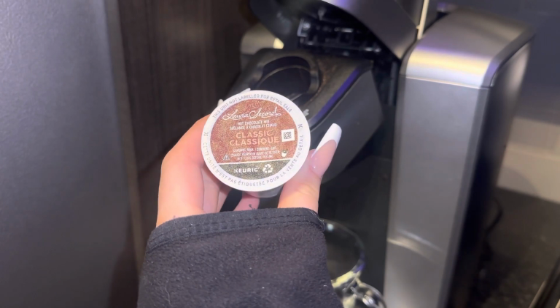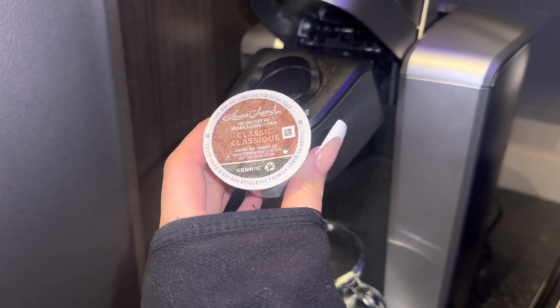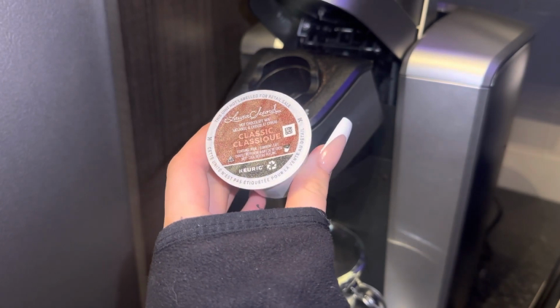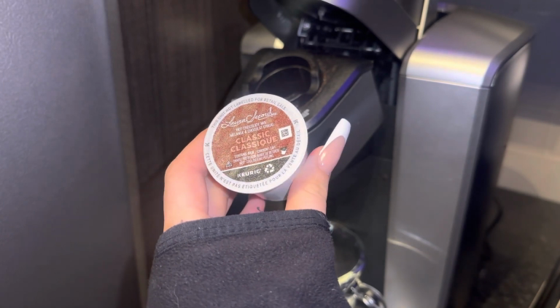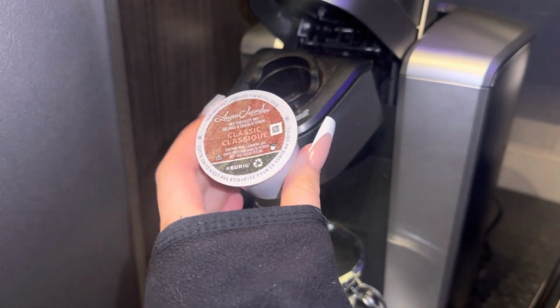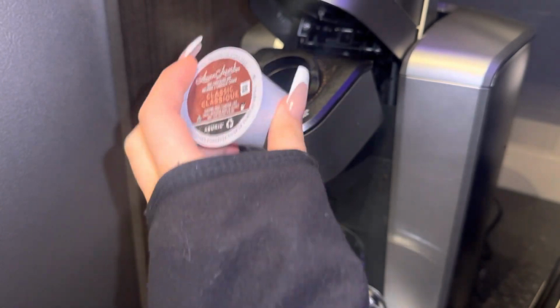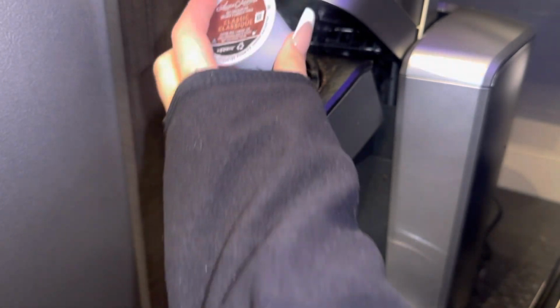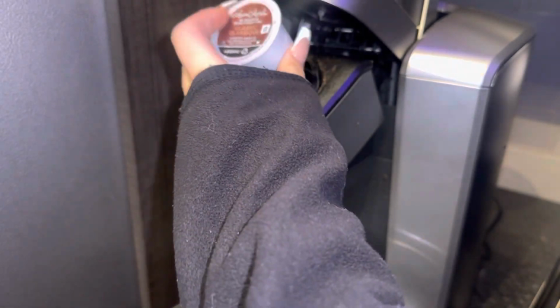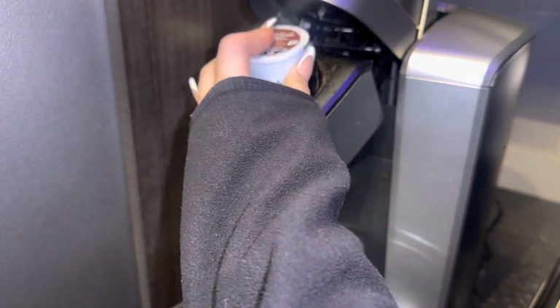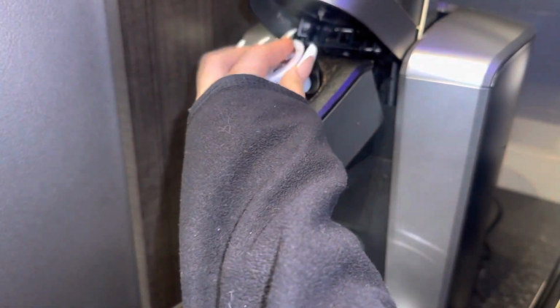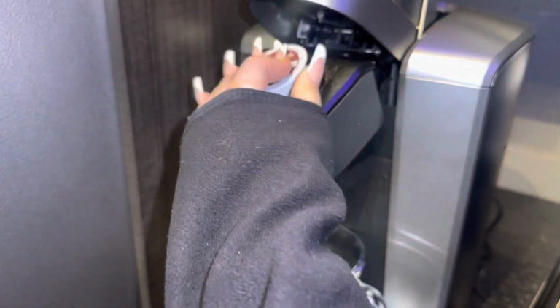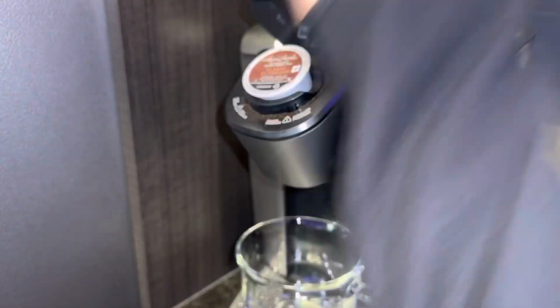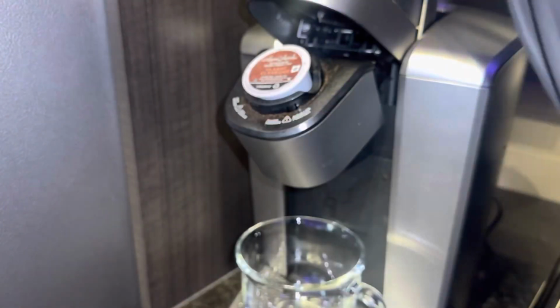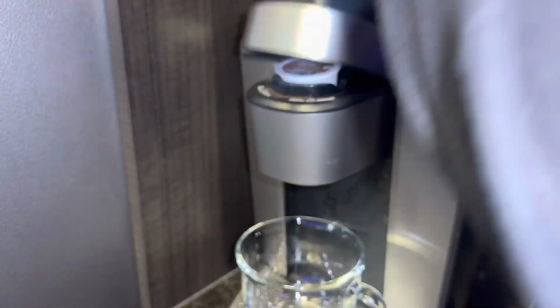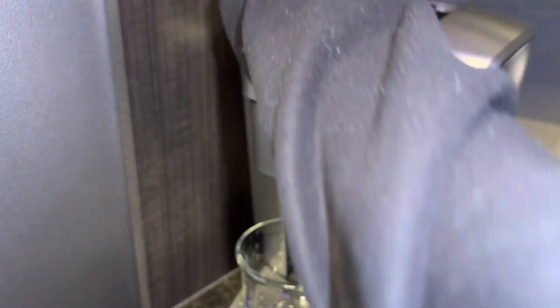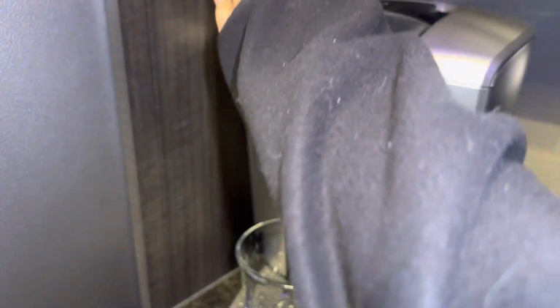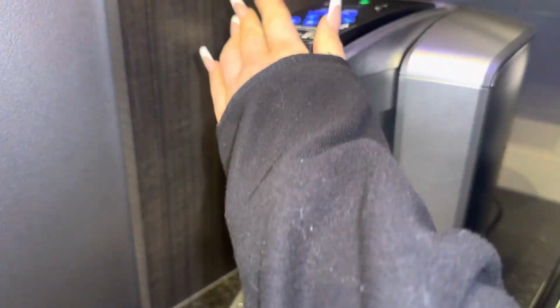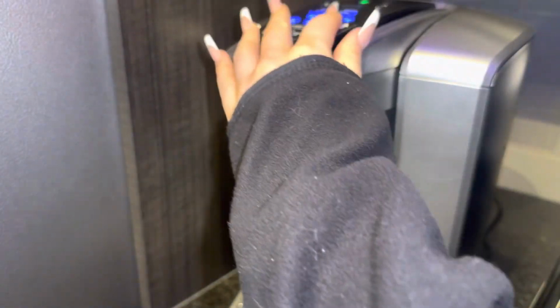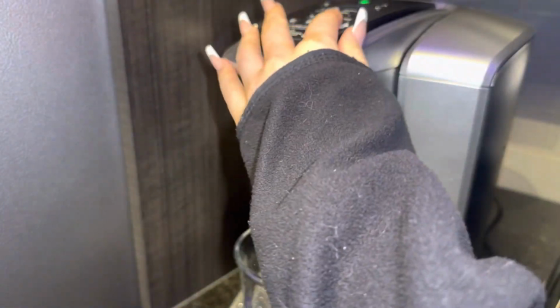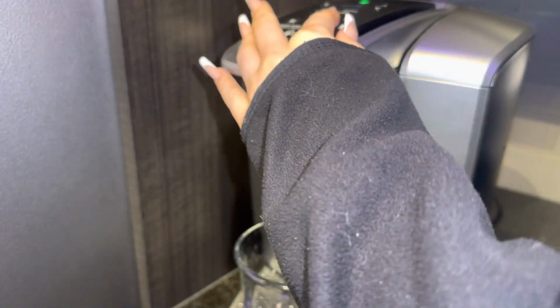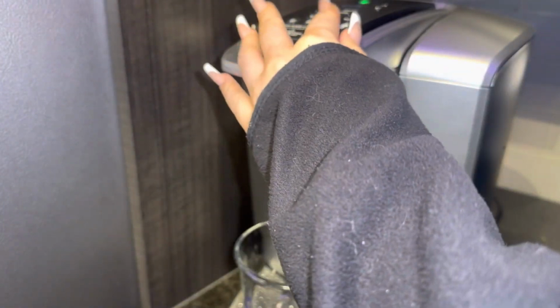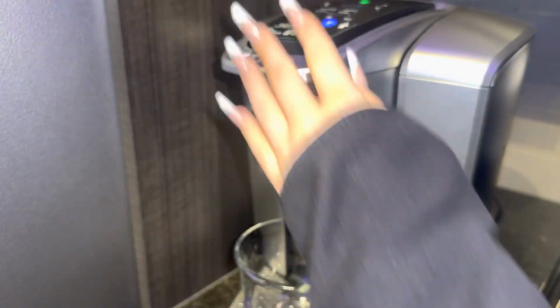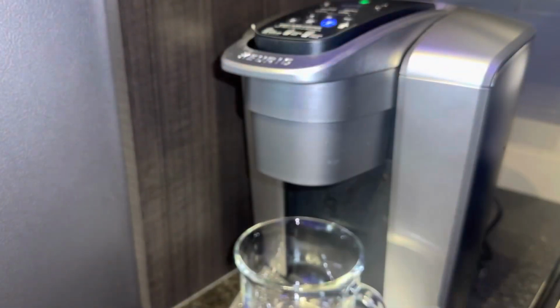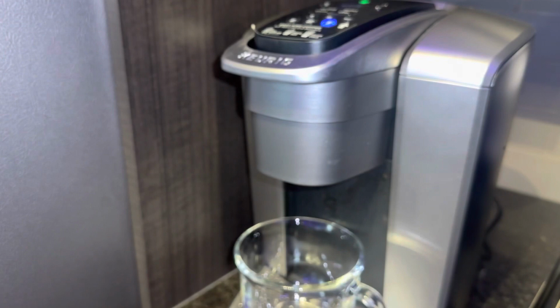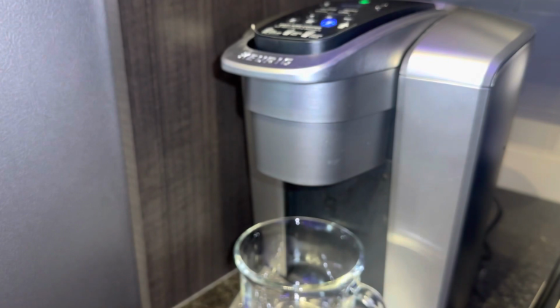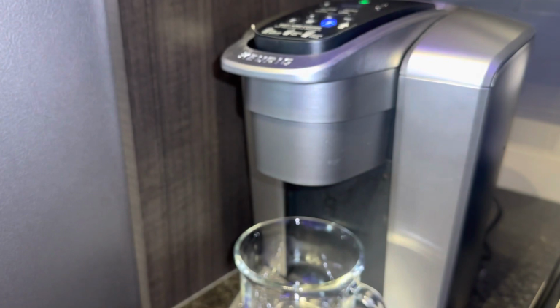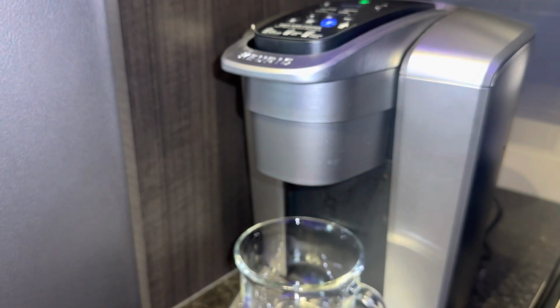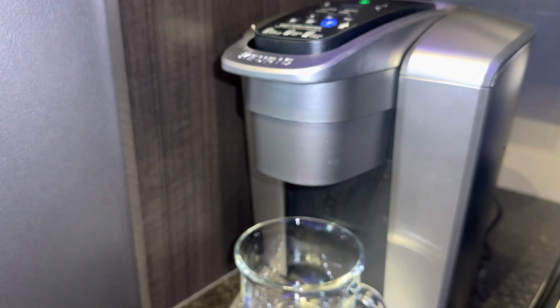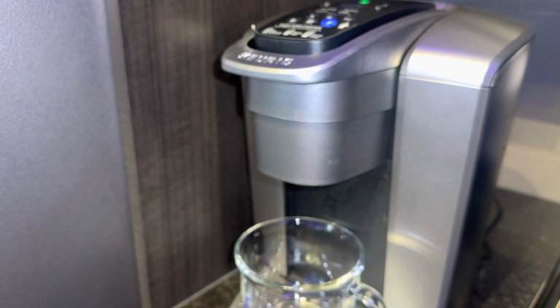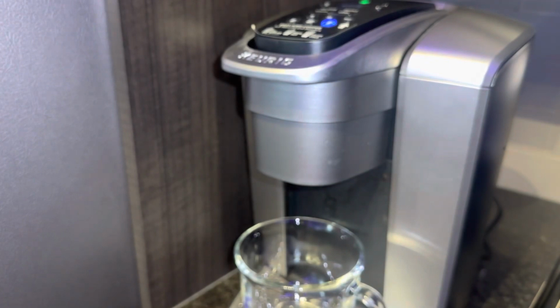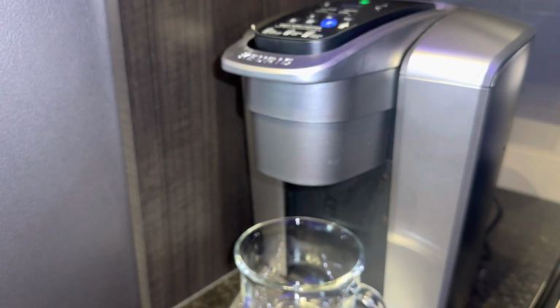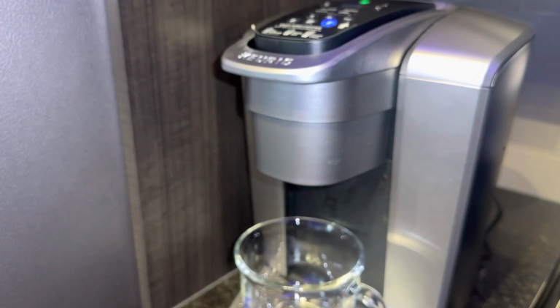First things first, let's make a hot chocolate, because nothing says Christmas like a hot chocolate.